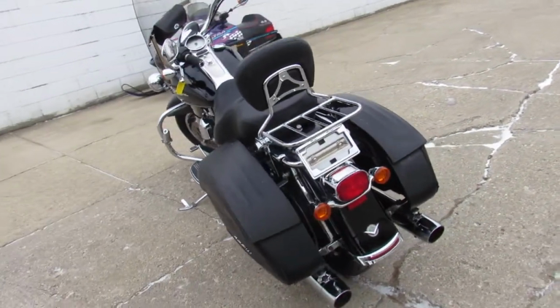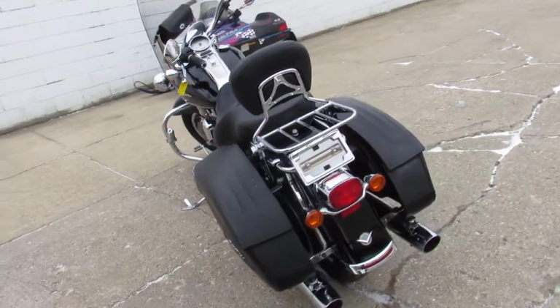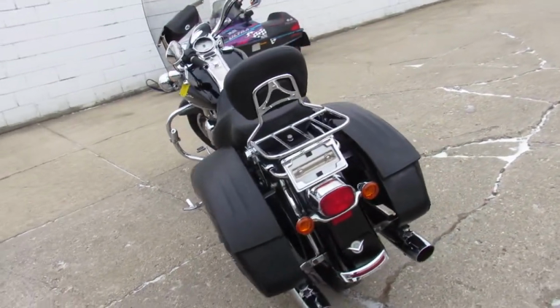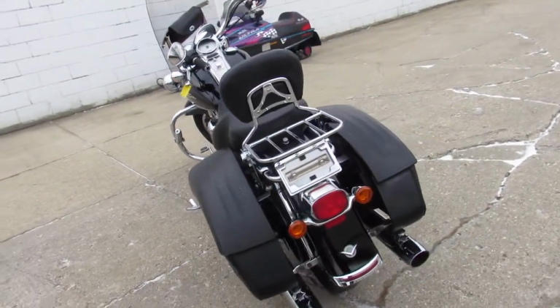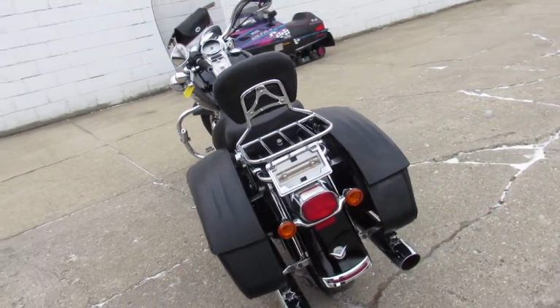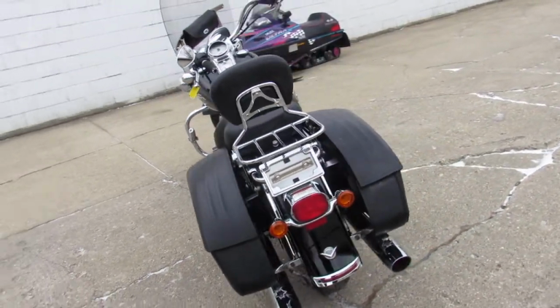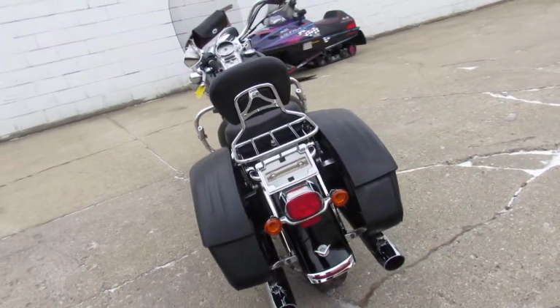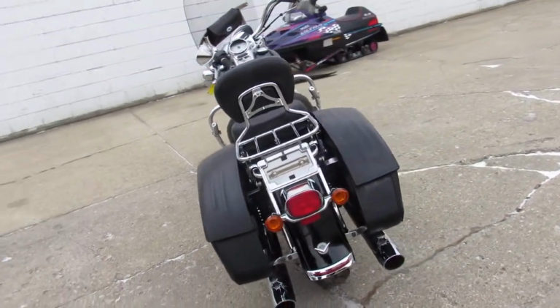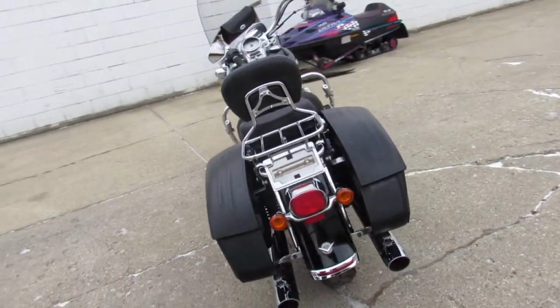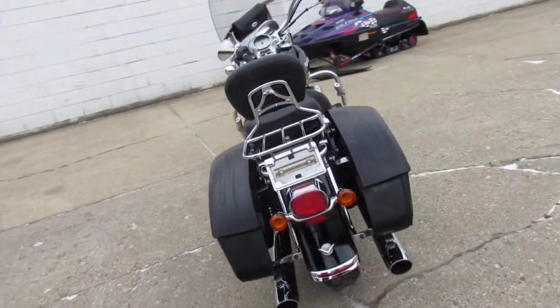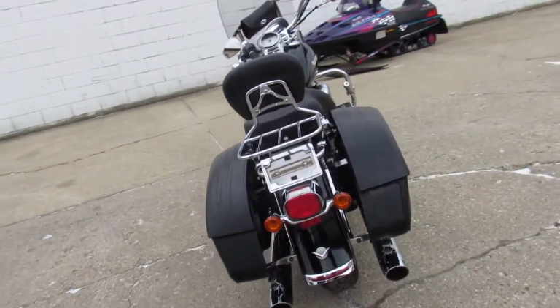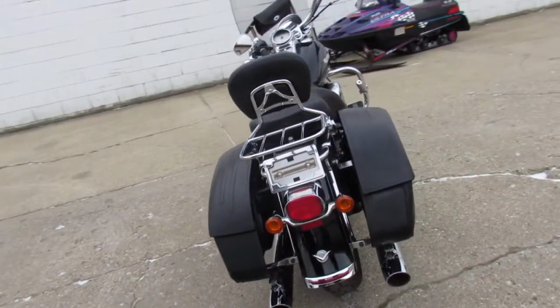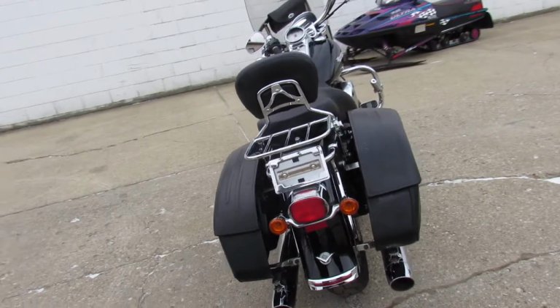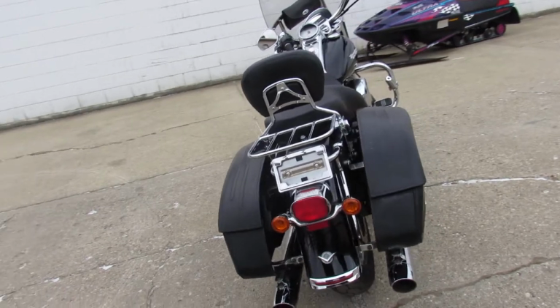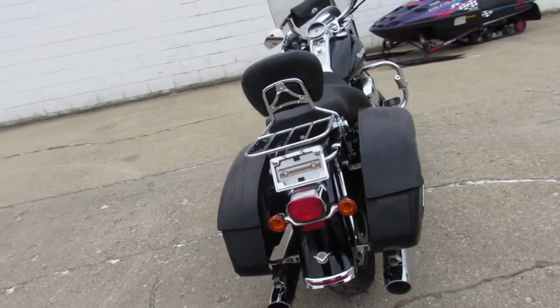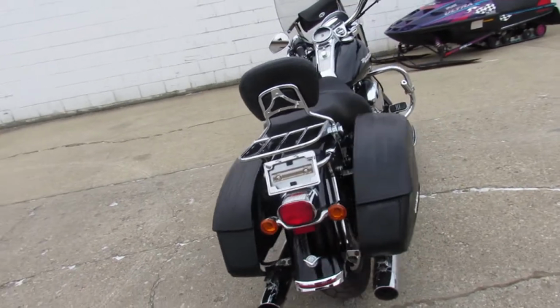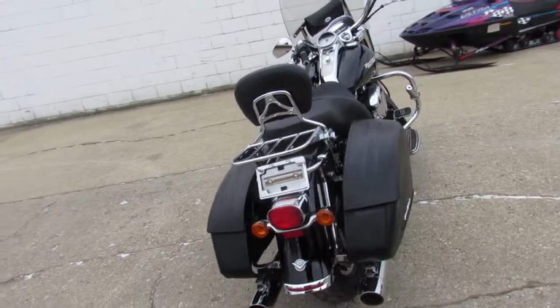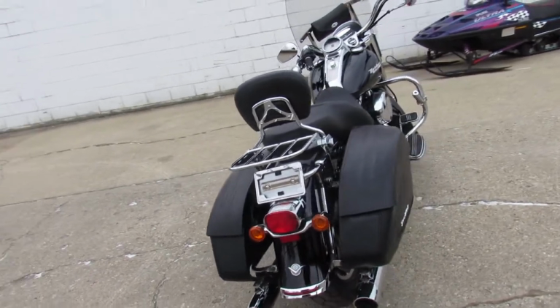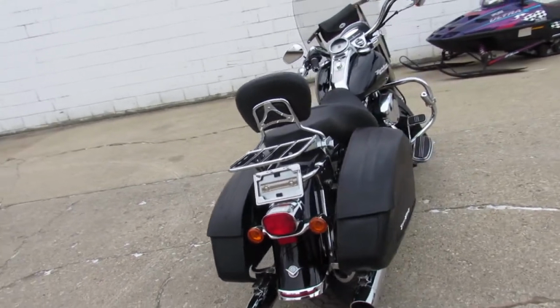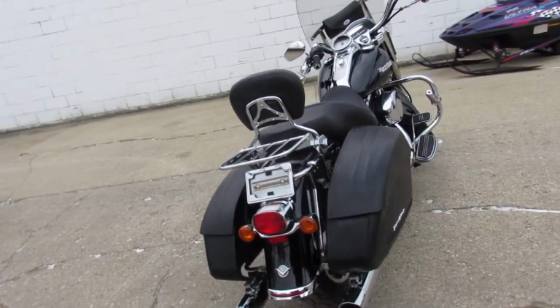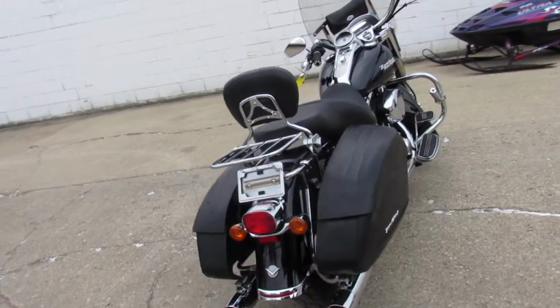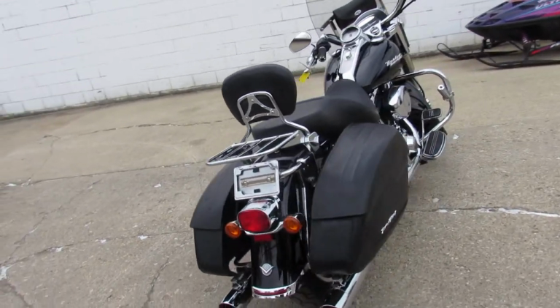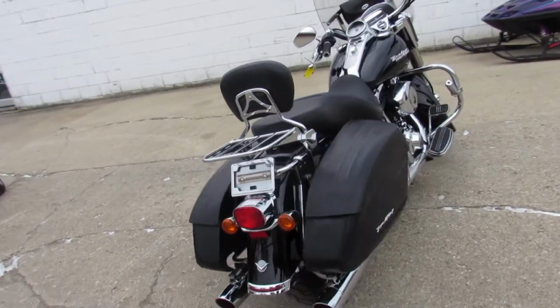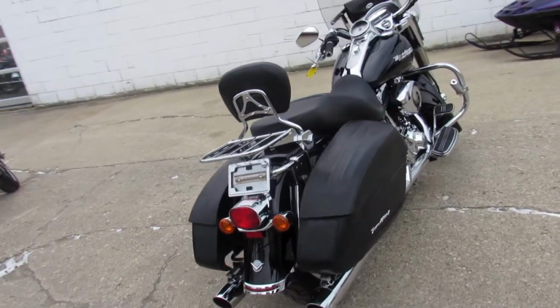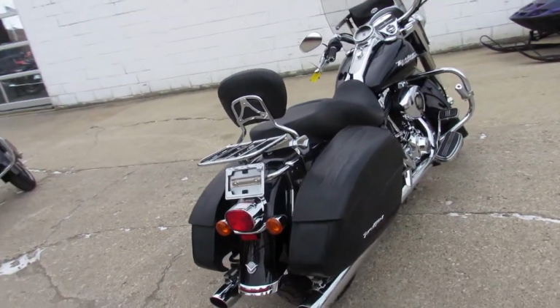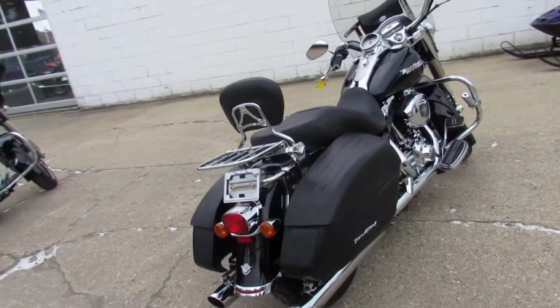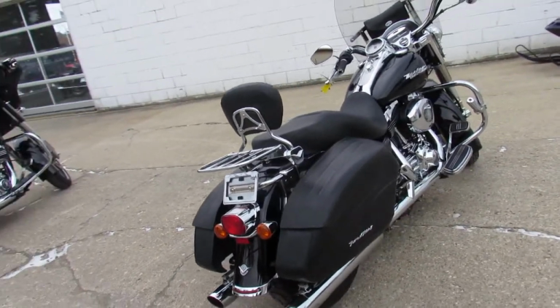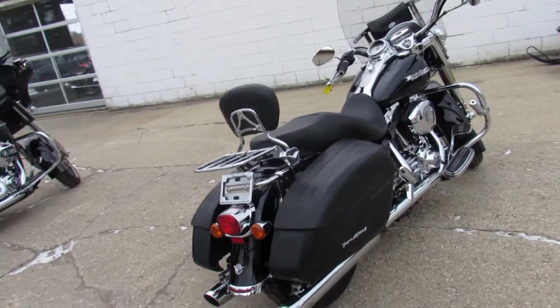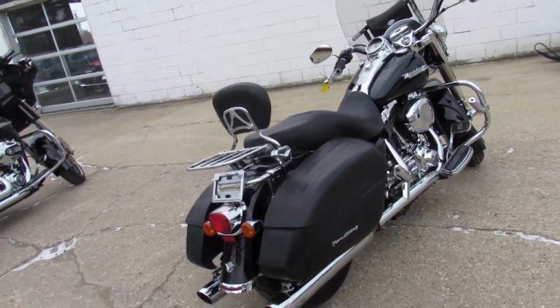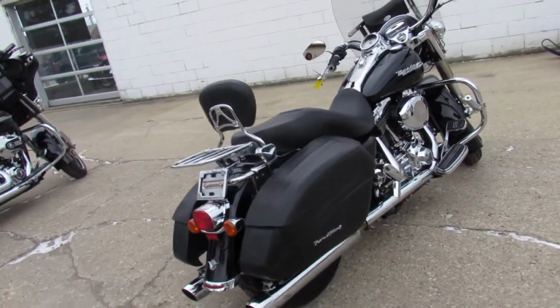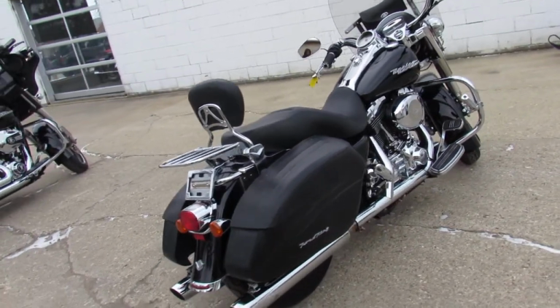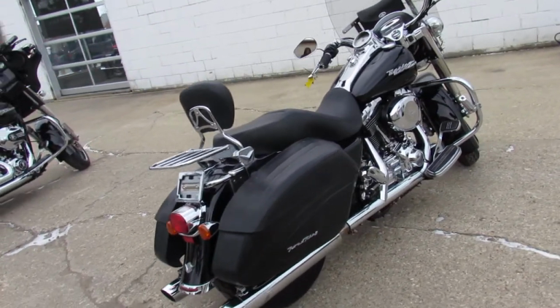This one here is ready for the road. All the fluids have been changed. 2005 Road King at ApprovalPowerSports.